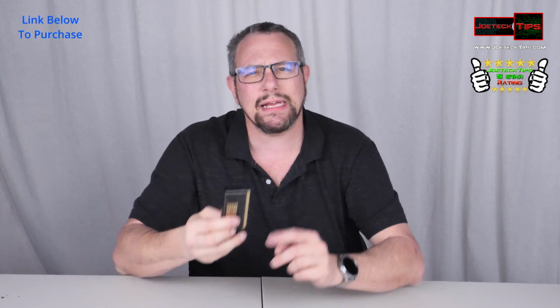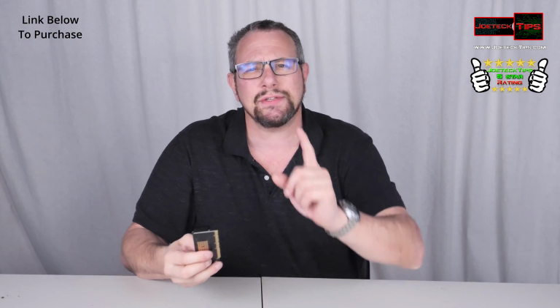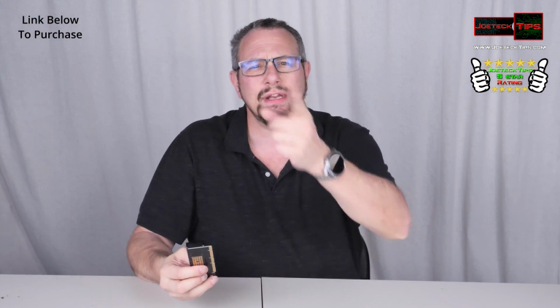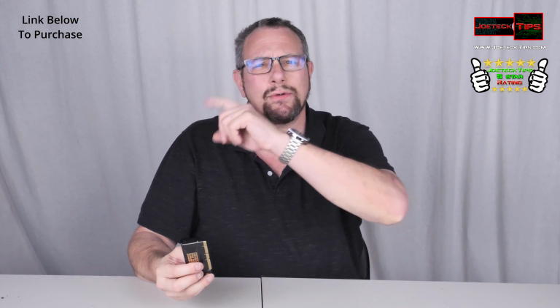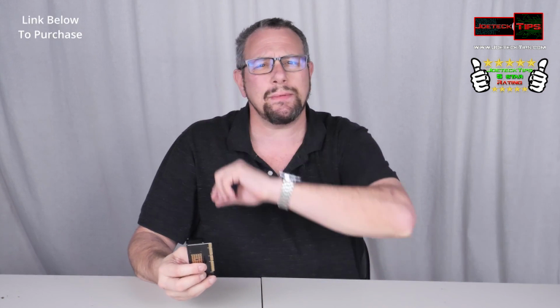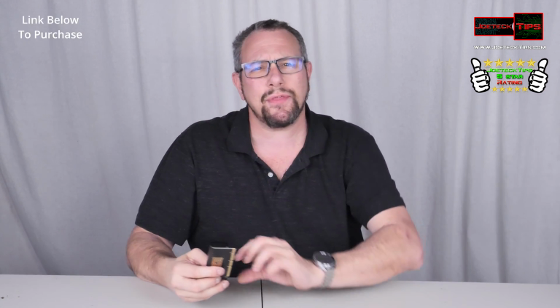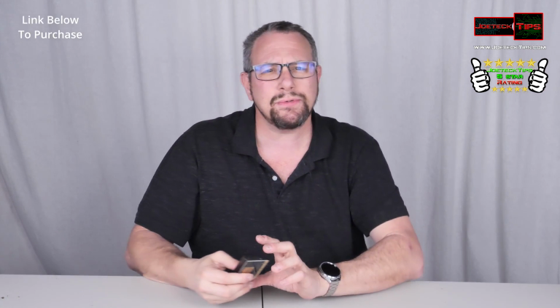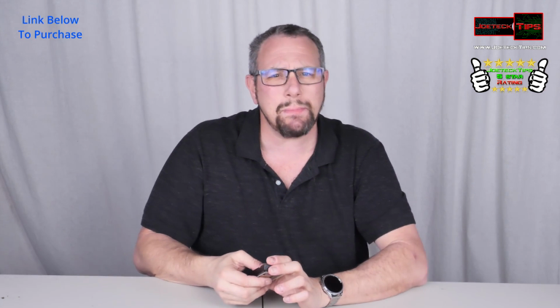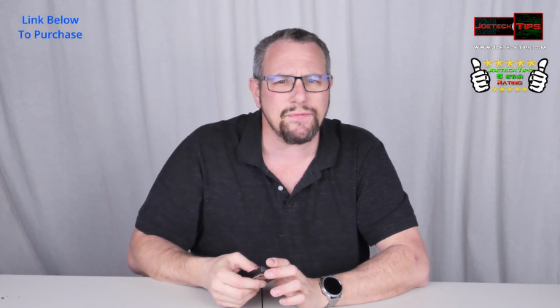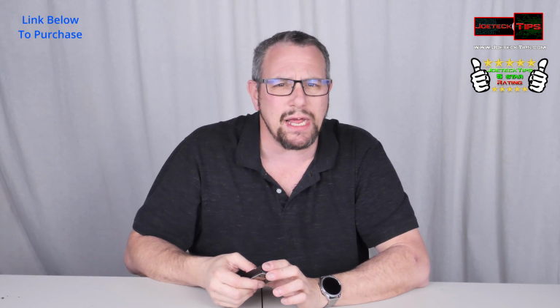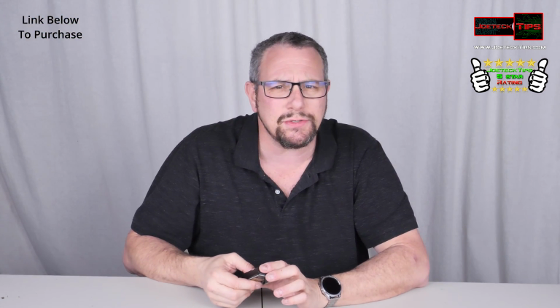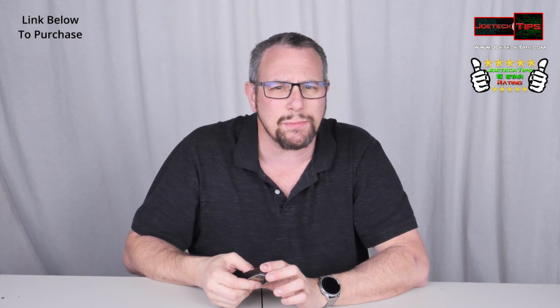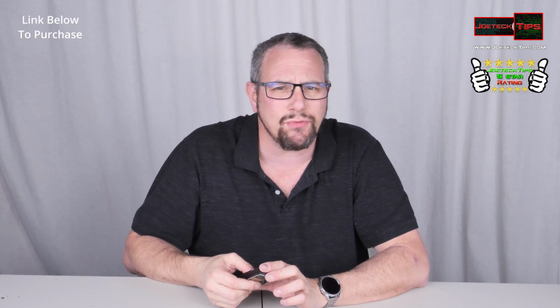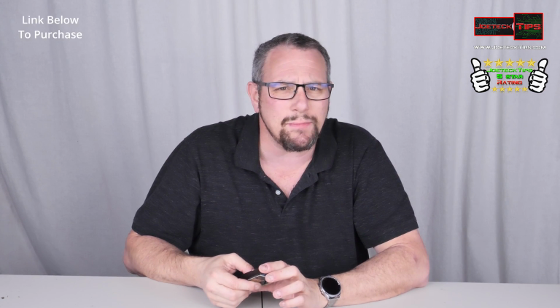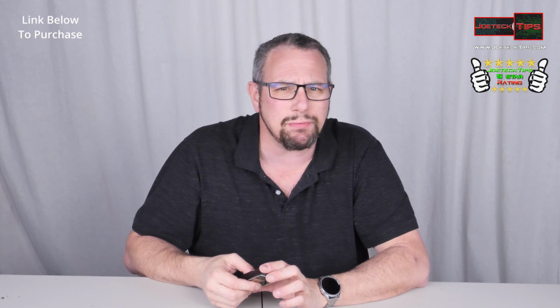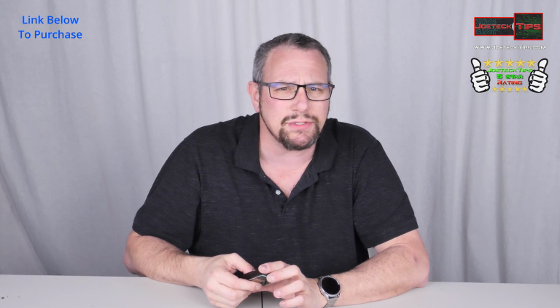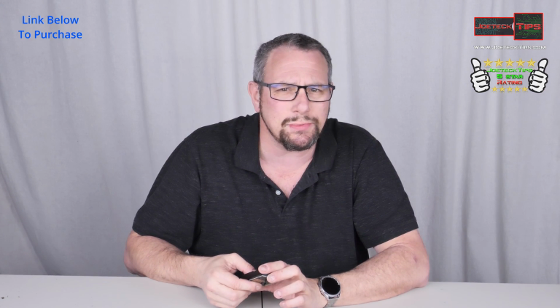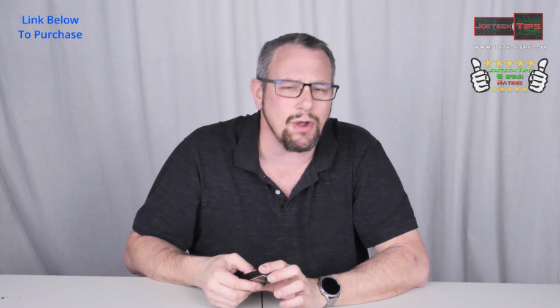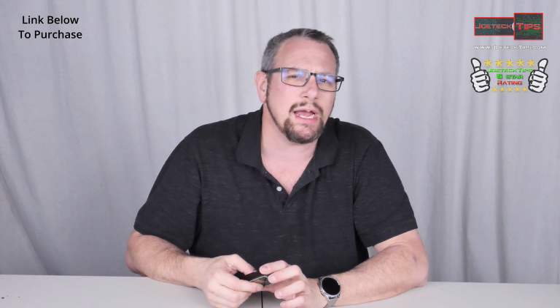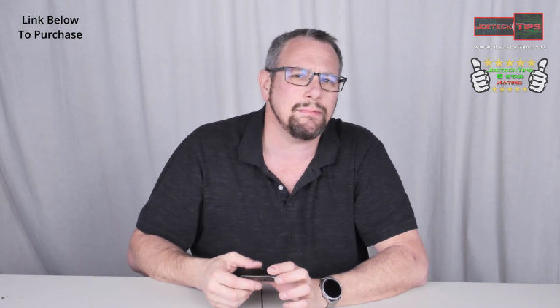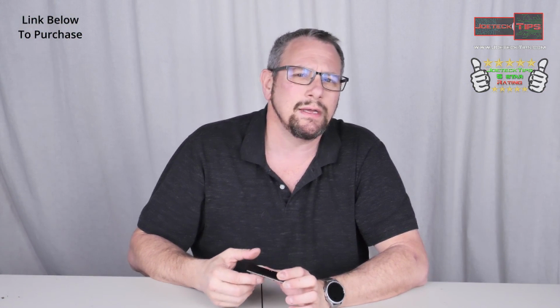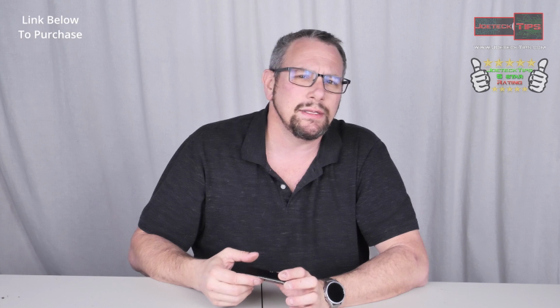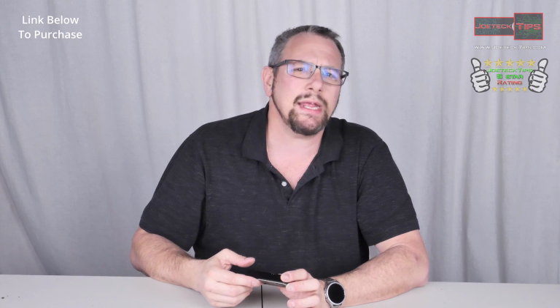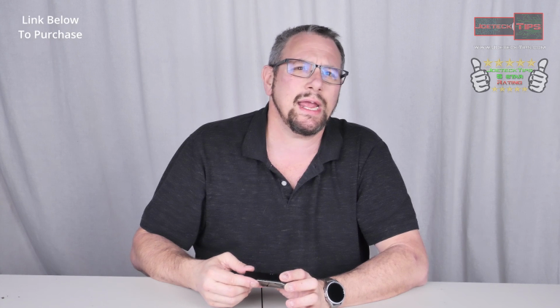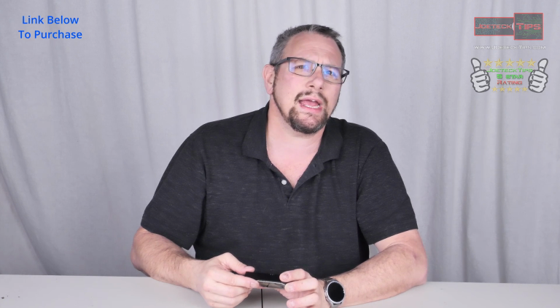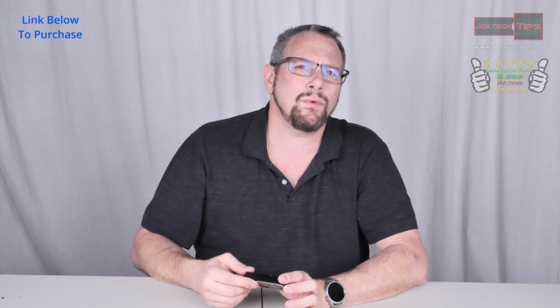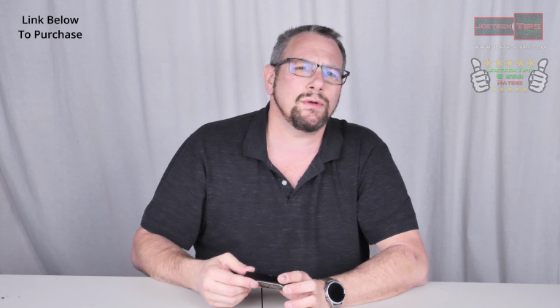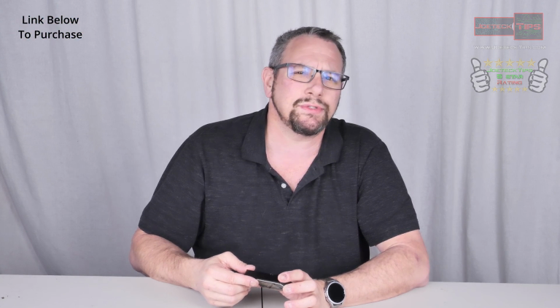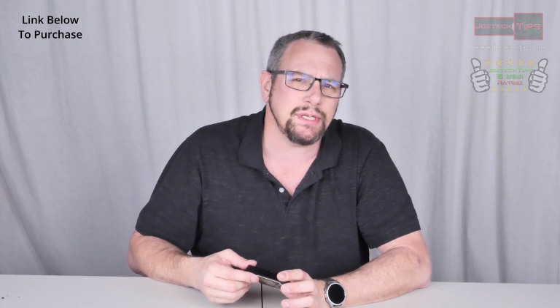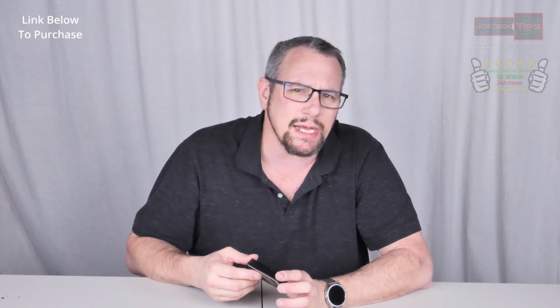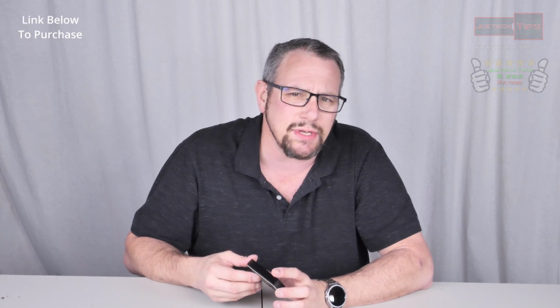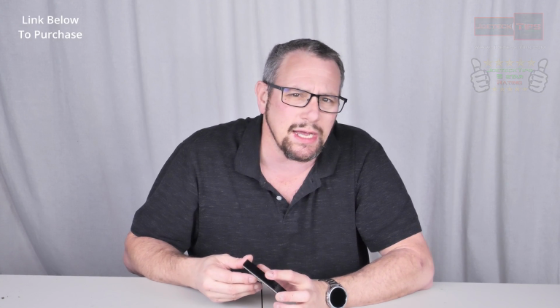If you like this video, give me a thumbs up. And if you're not a subscriber, please subscribe. Take care, and we'll see you next time.